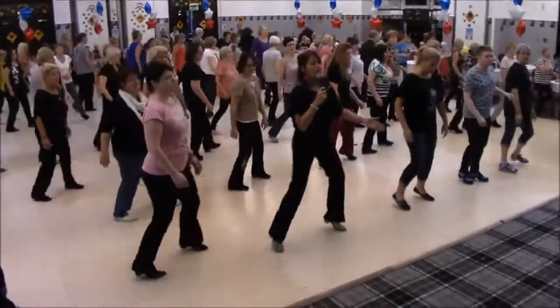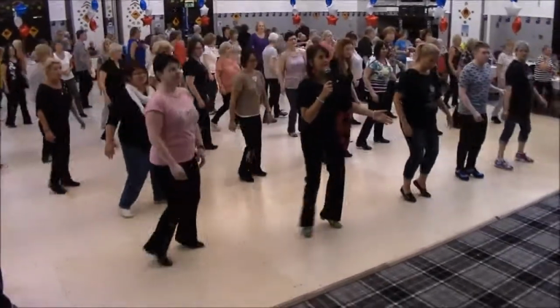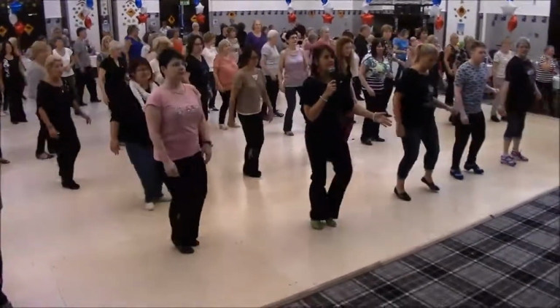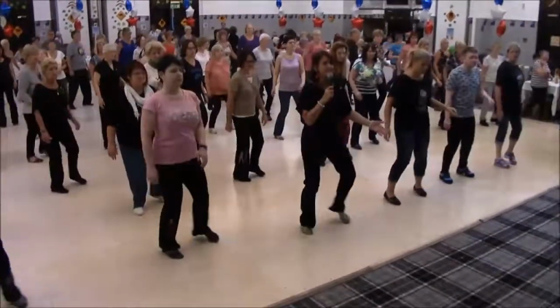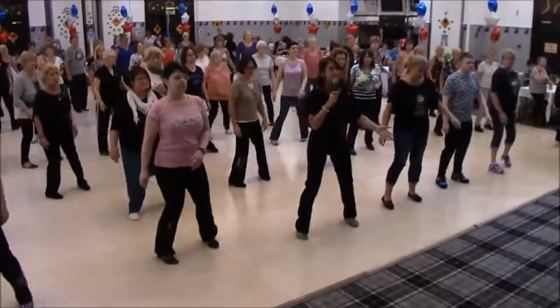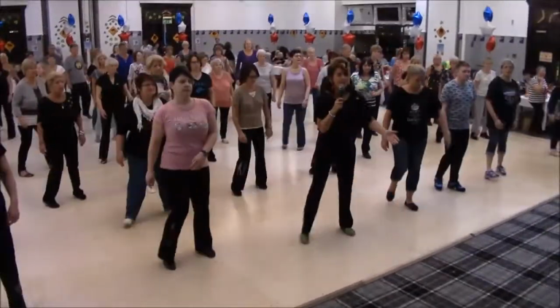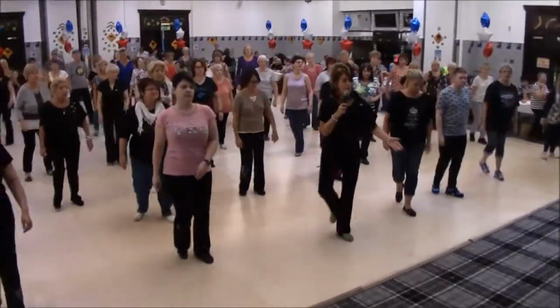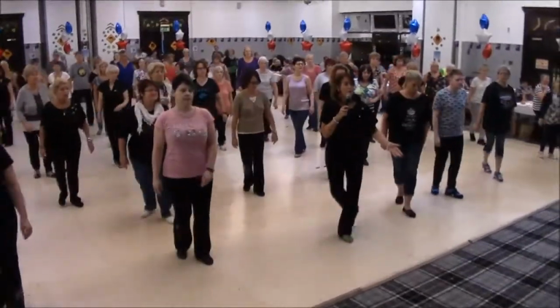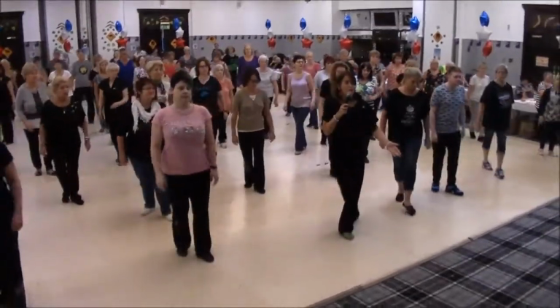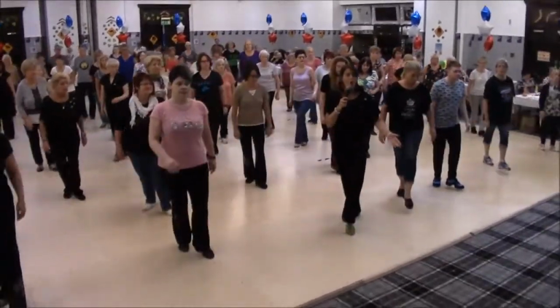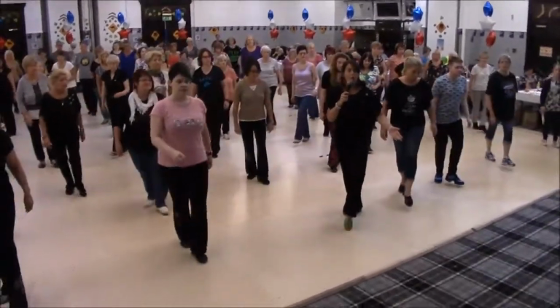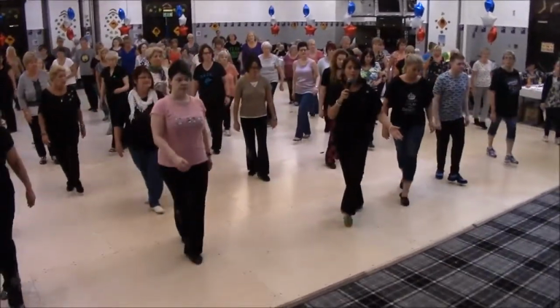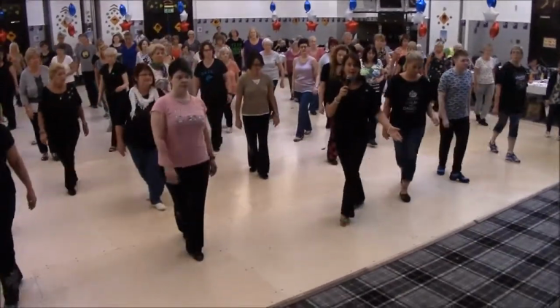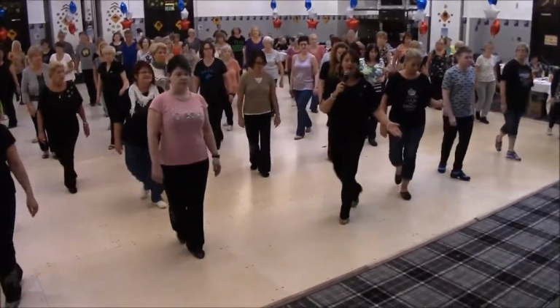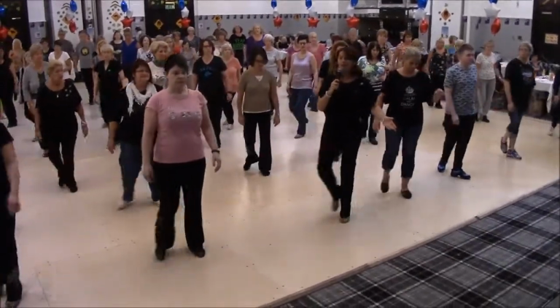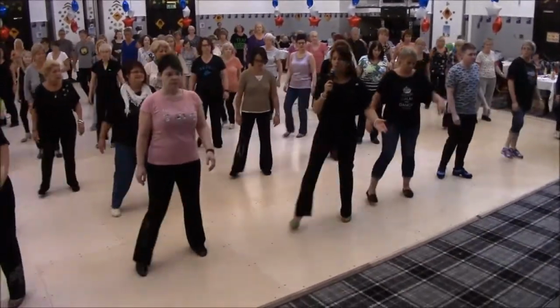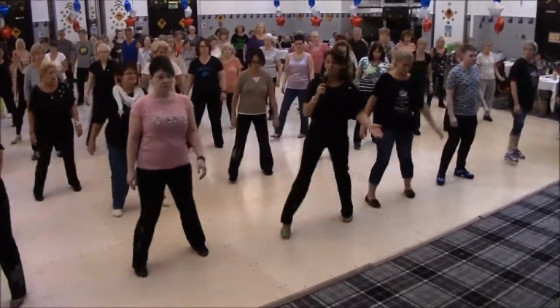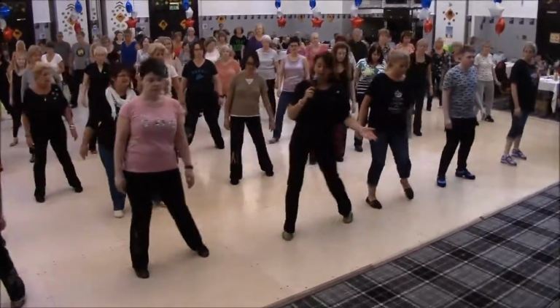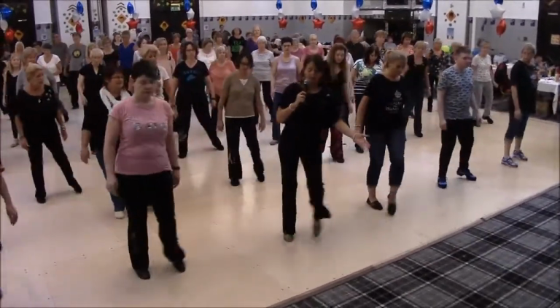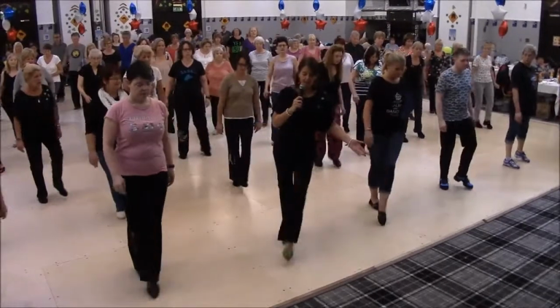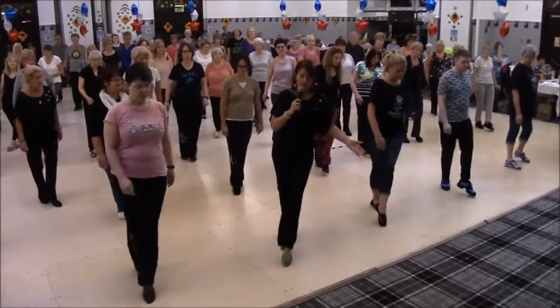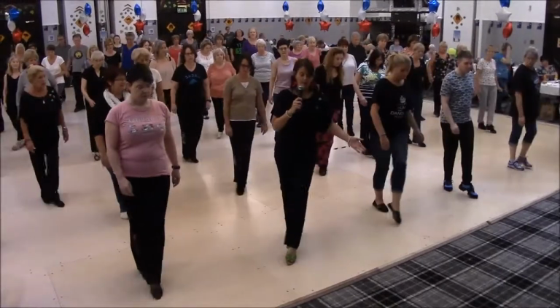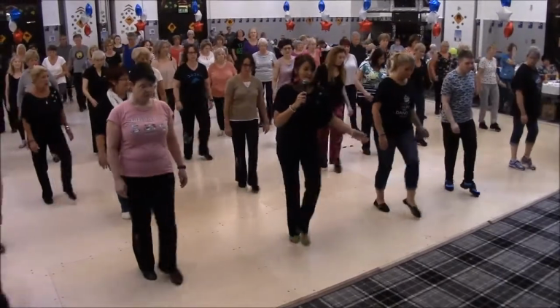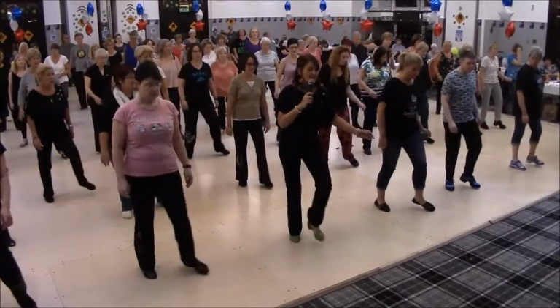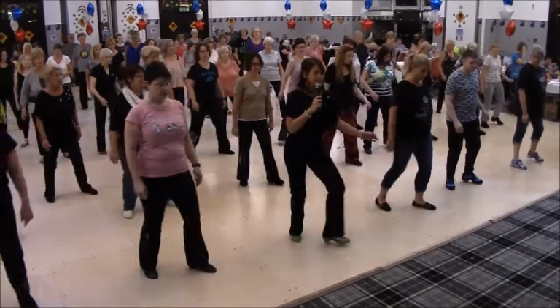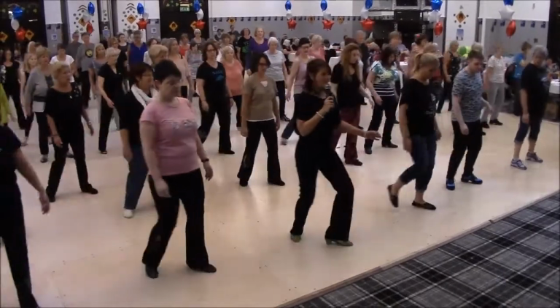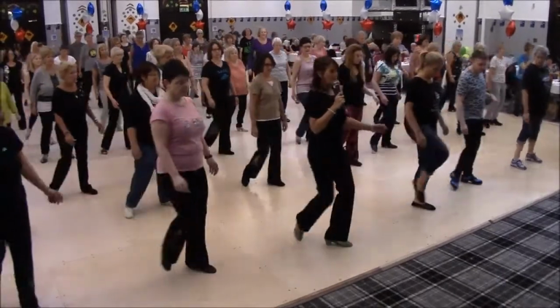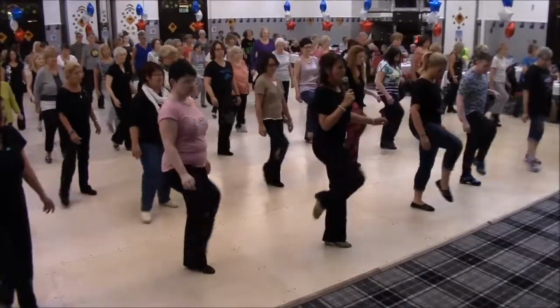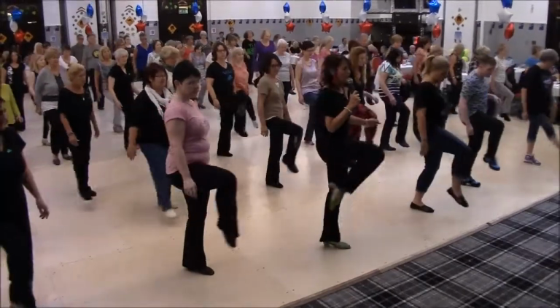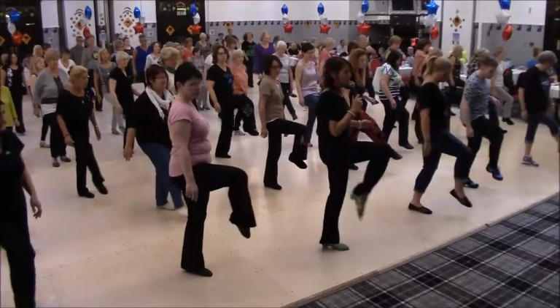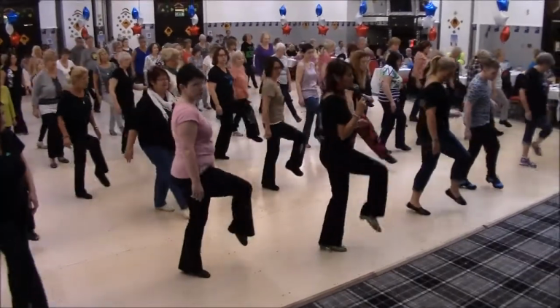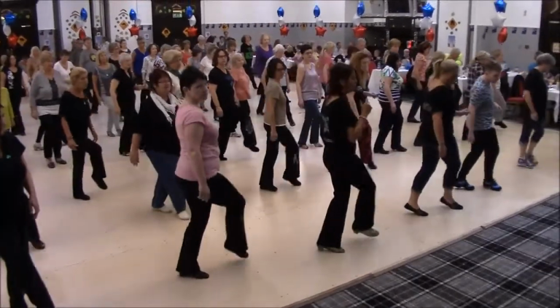Chasse, step, rock, back, side, point, step, roller, hitch, across.